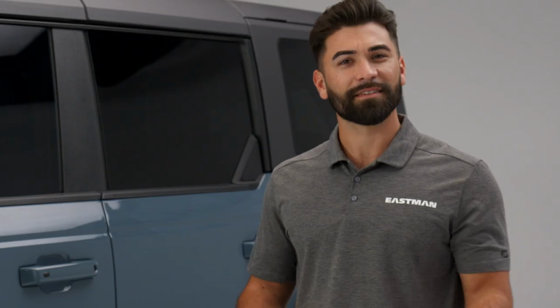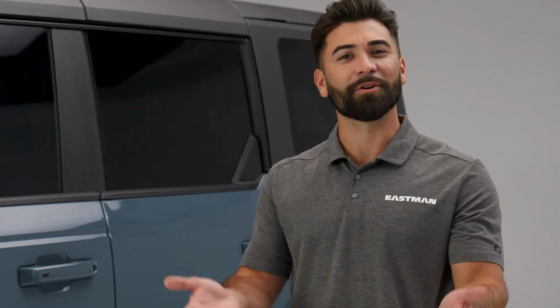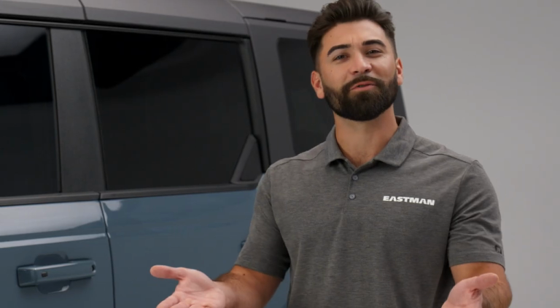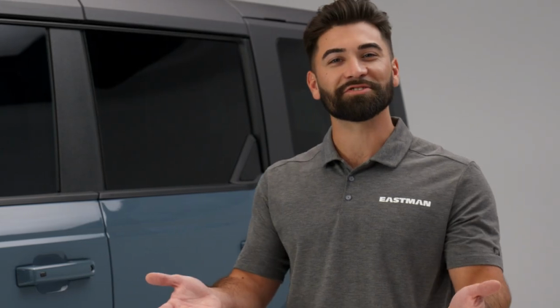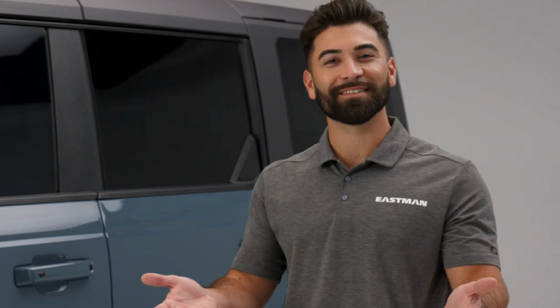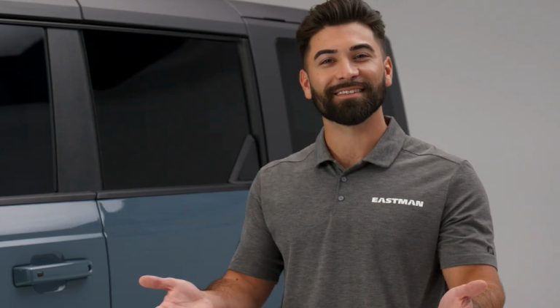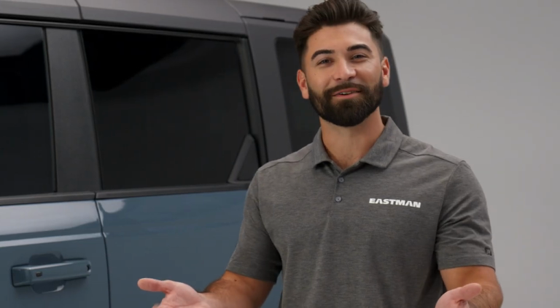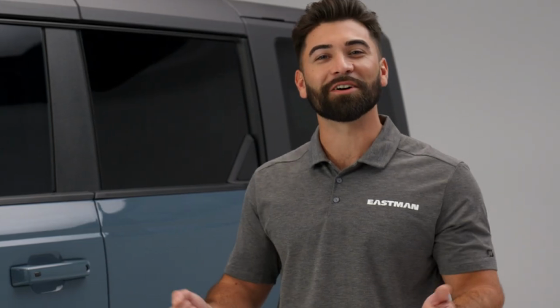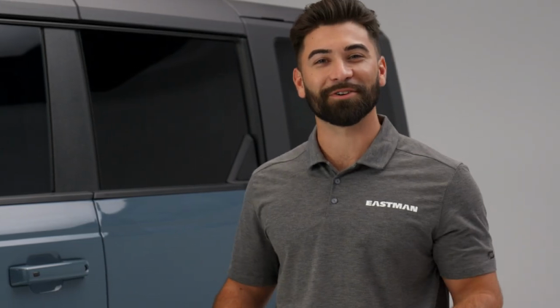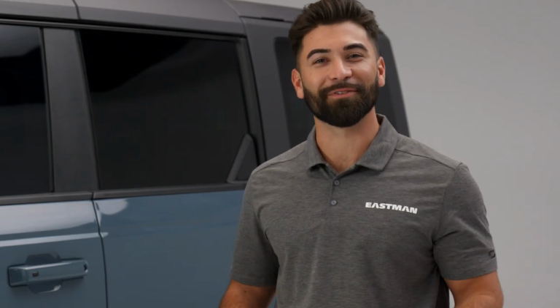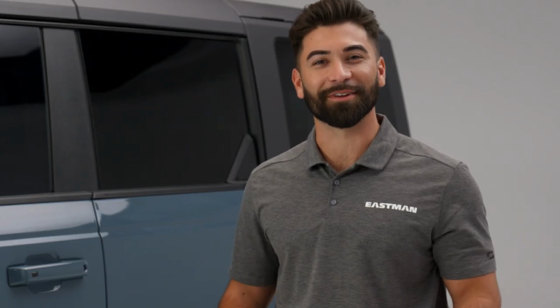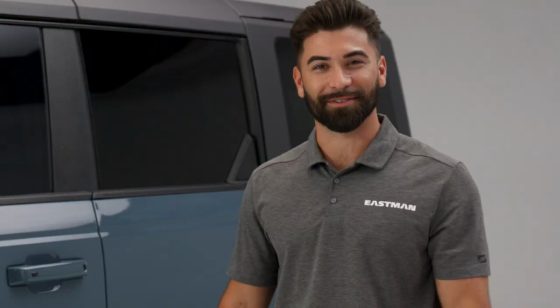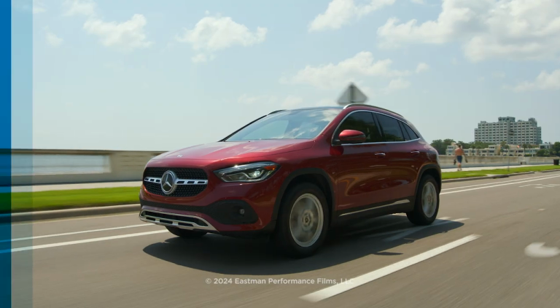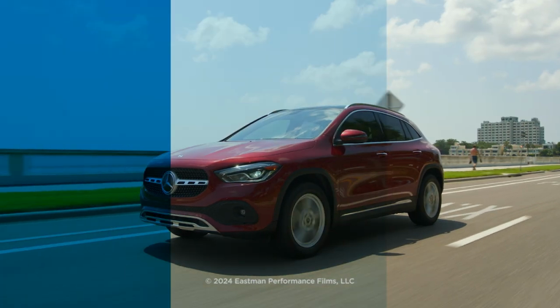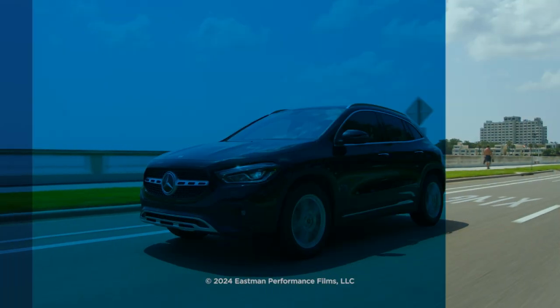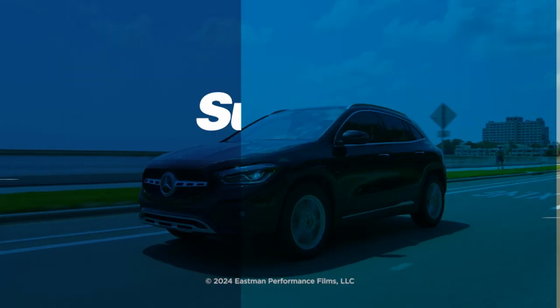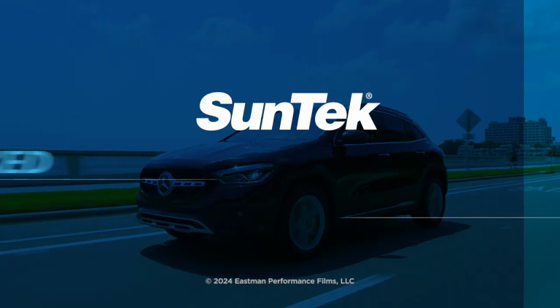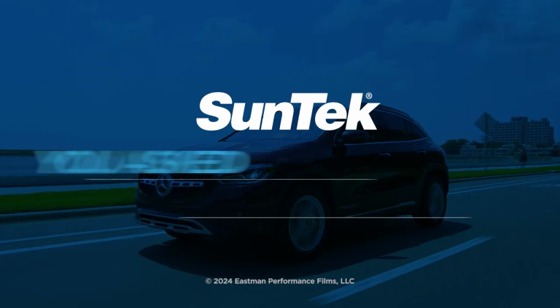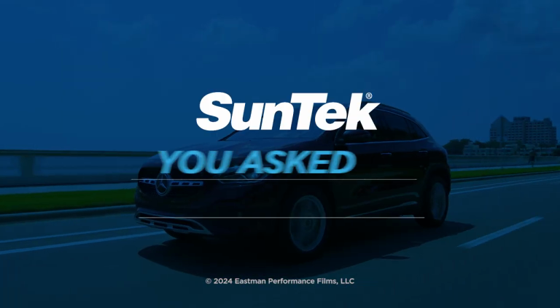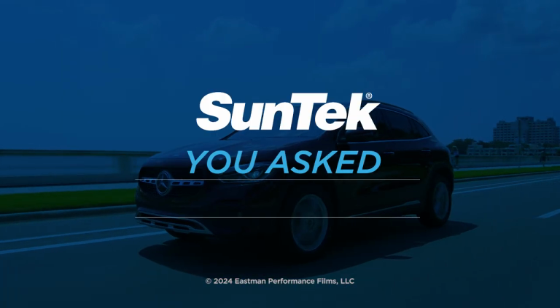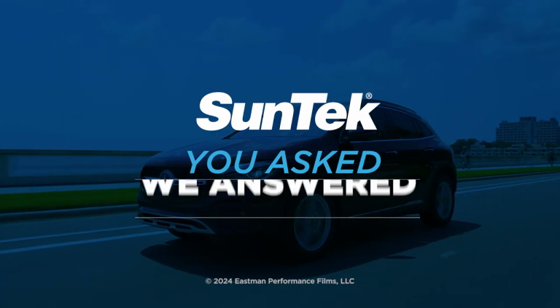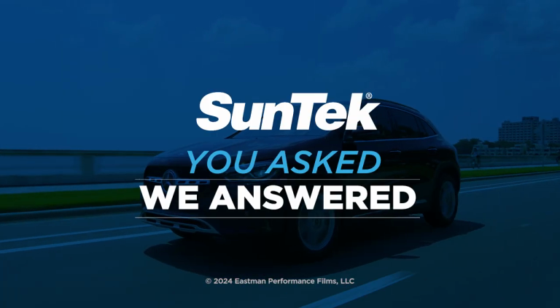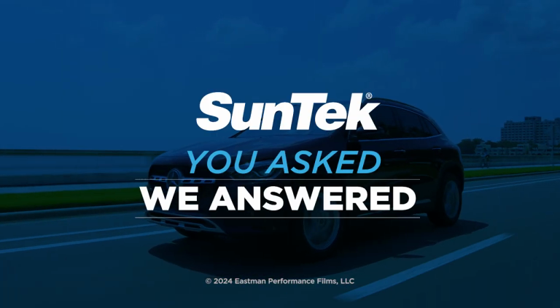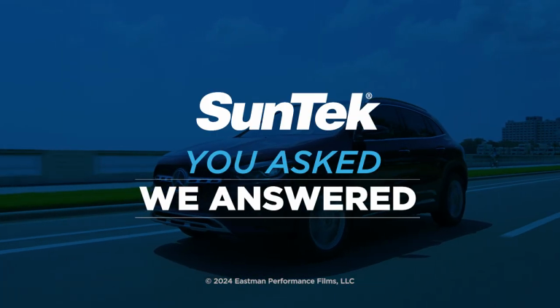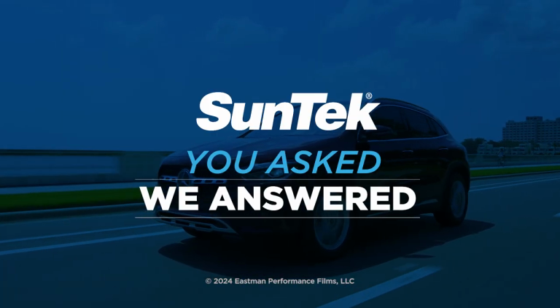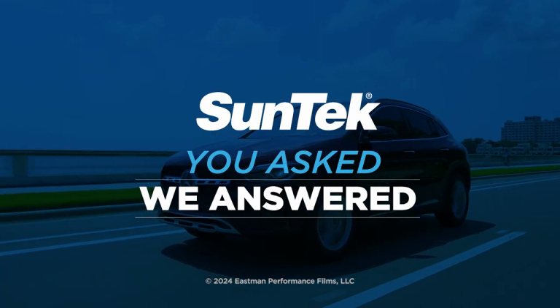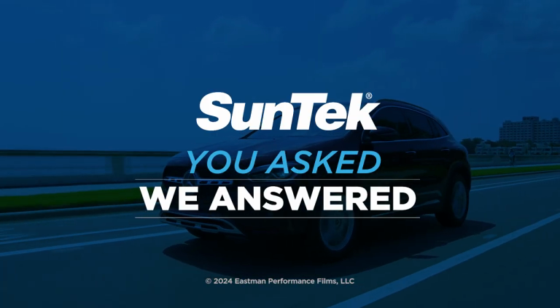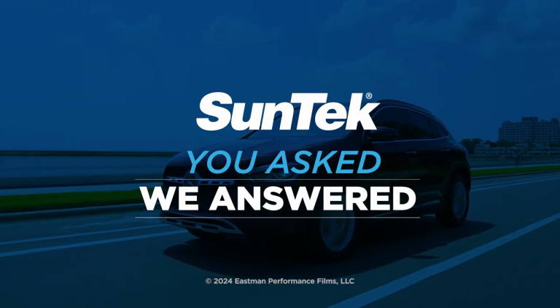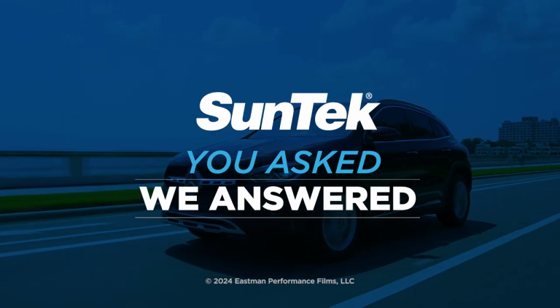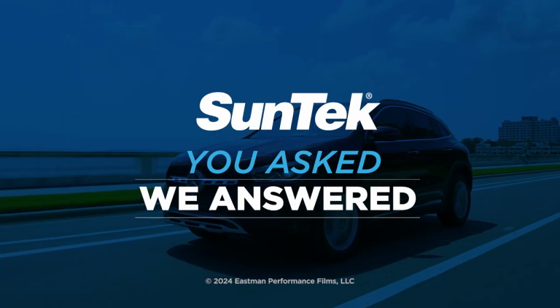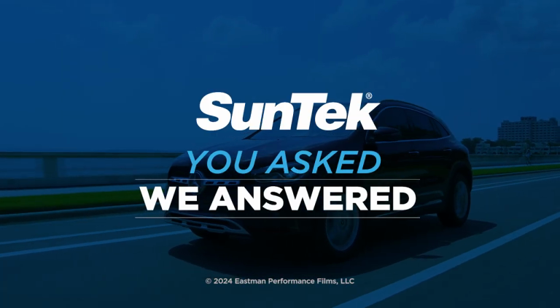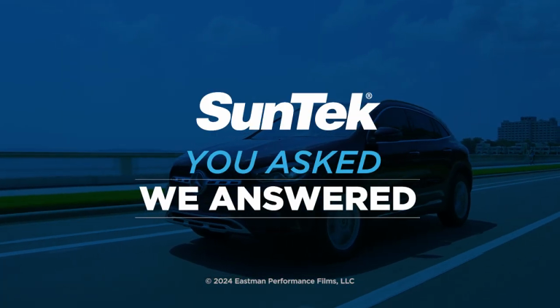Still have questions? Watch all our videos — you asked, we answered. SunTech. Ask the pros.